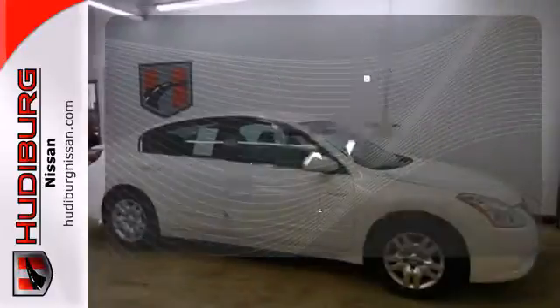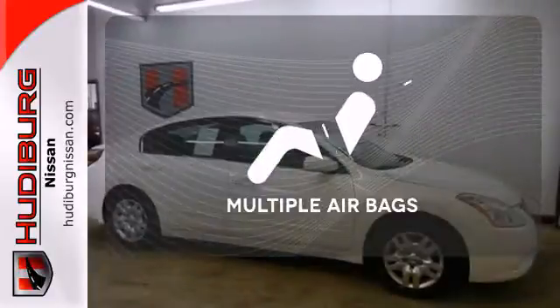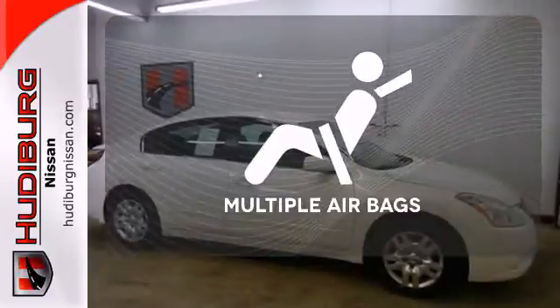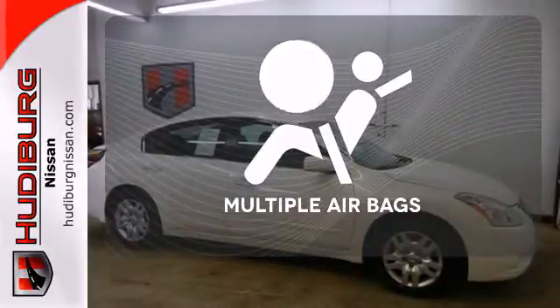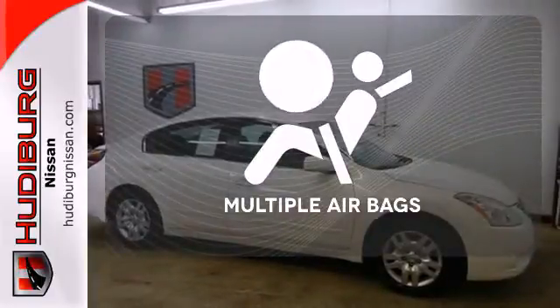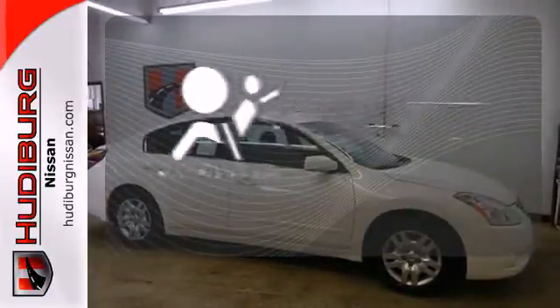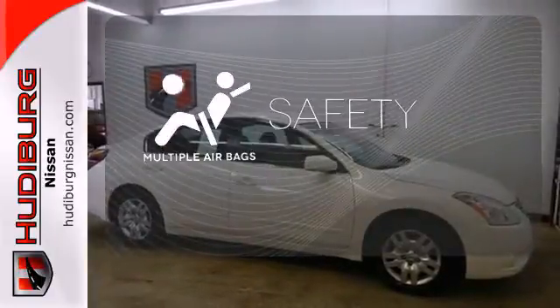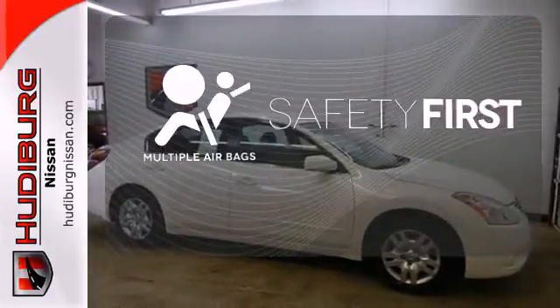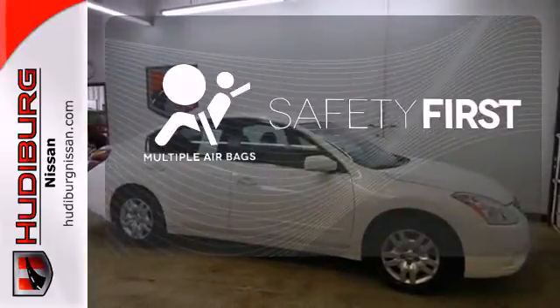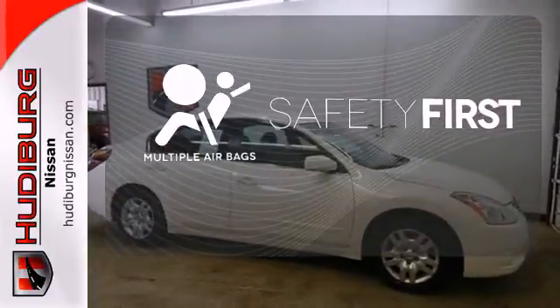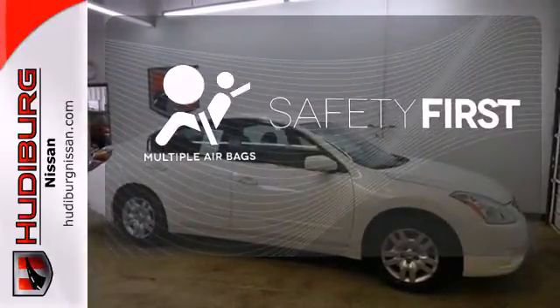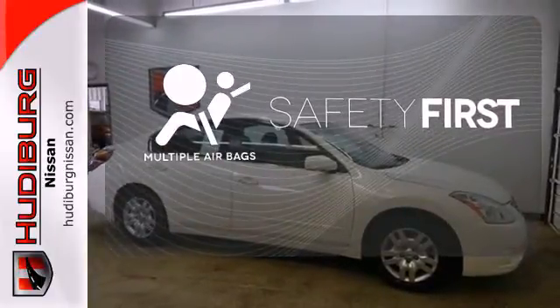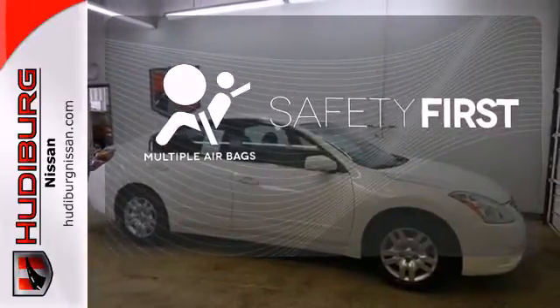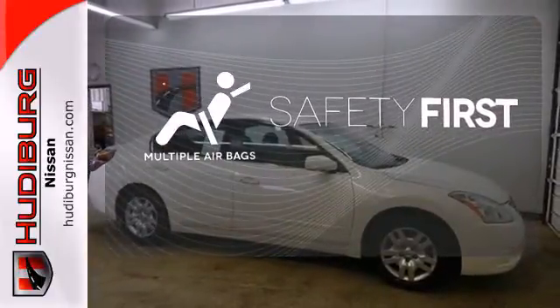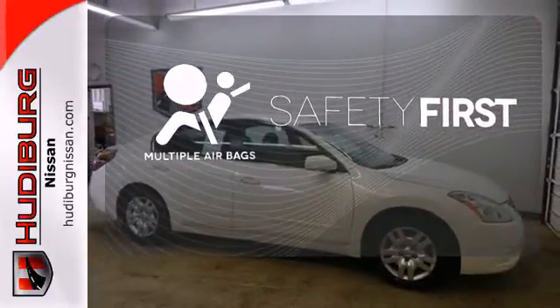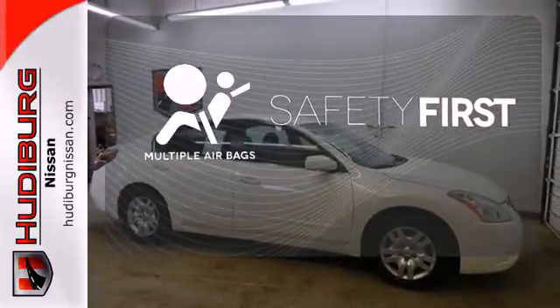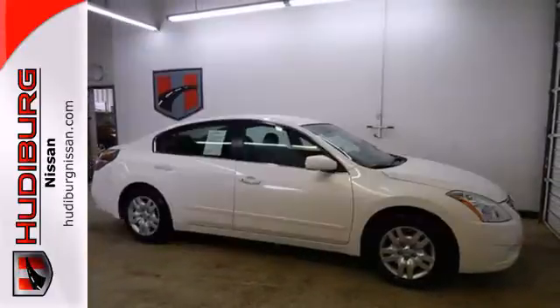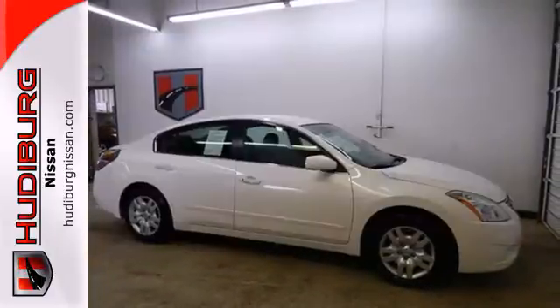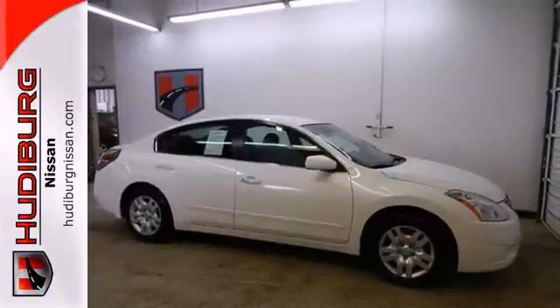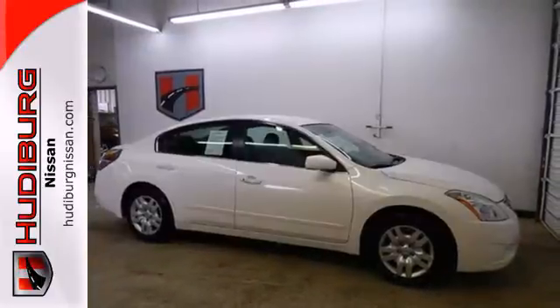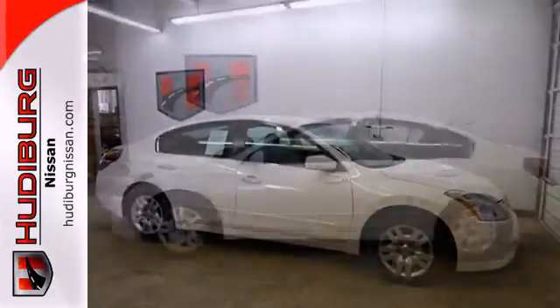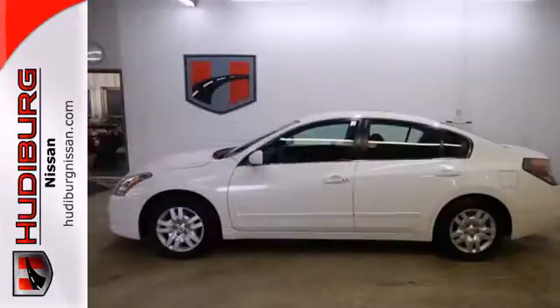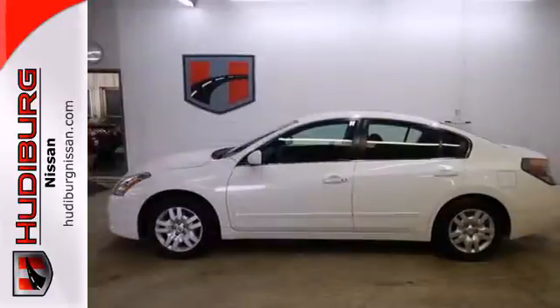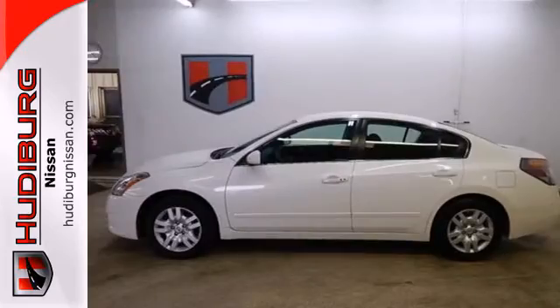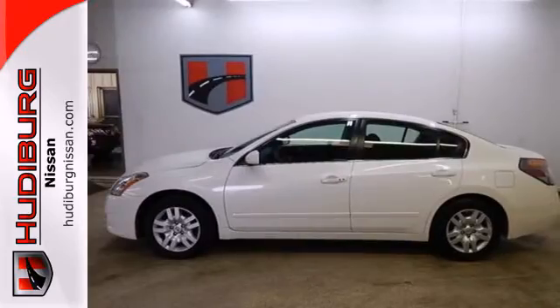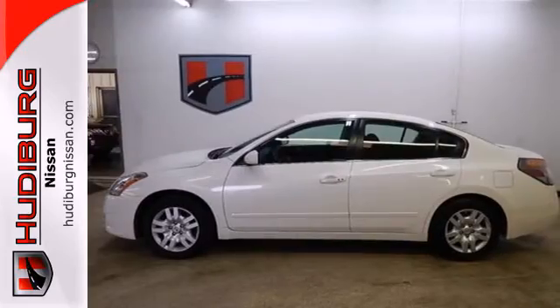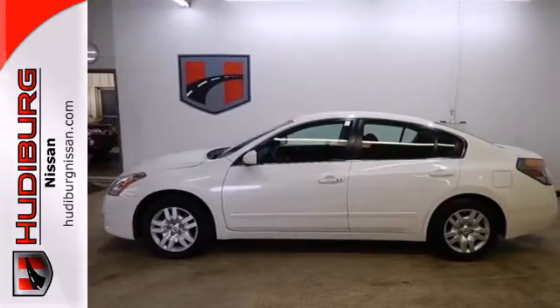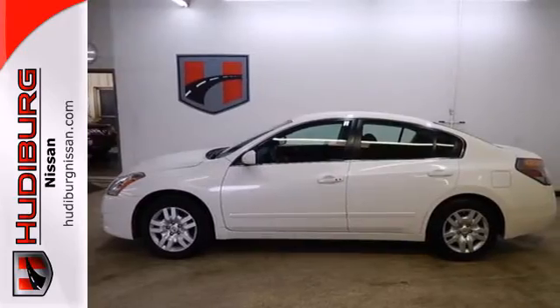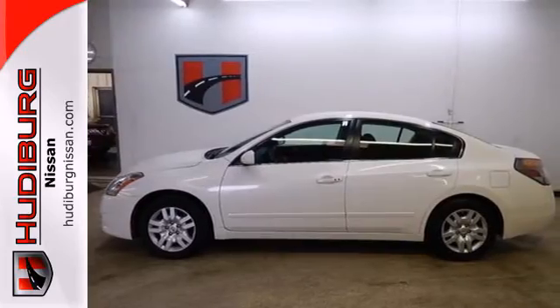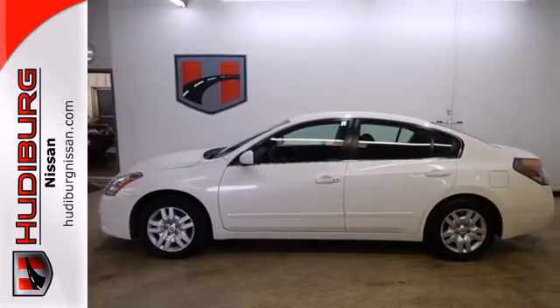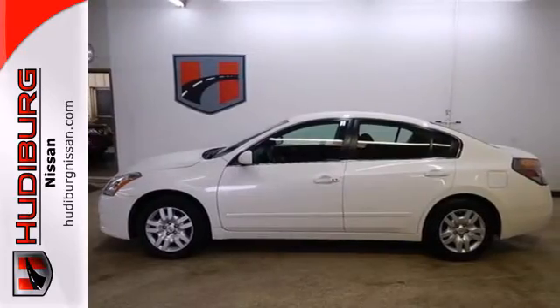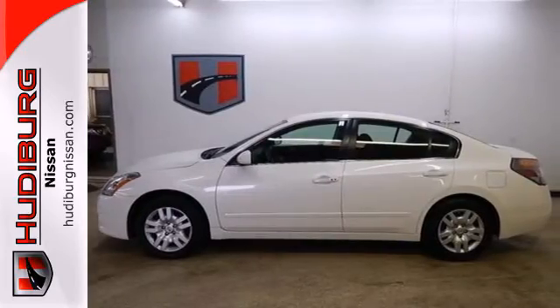Be prepared for the worst with the multiple airbags. It's a nice new addition for you. Make it yours today.